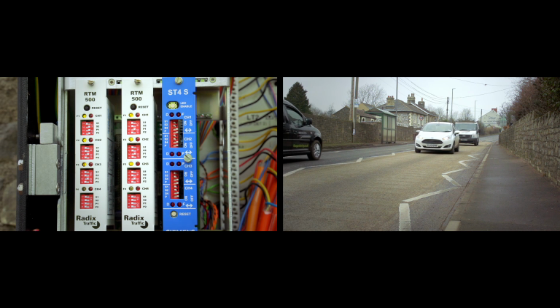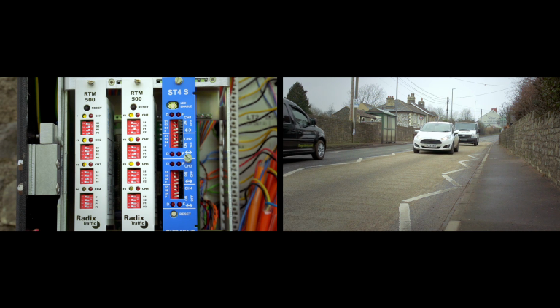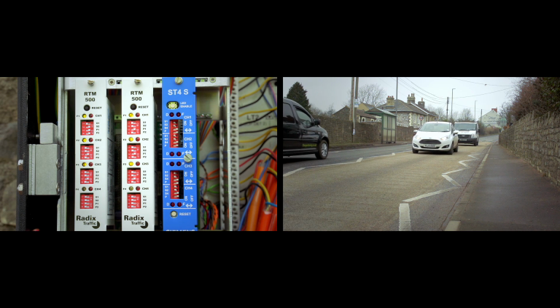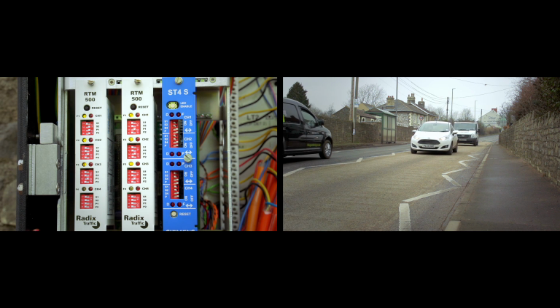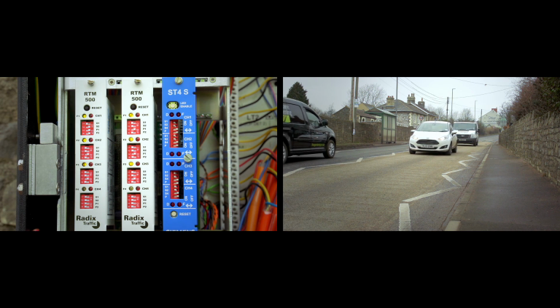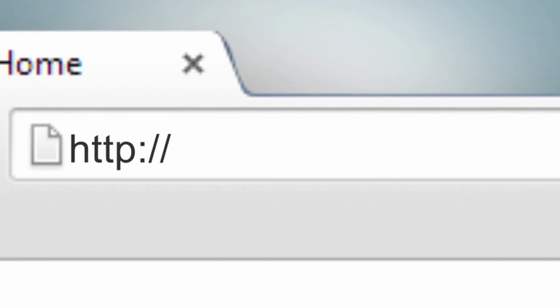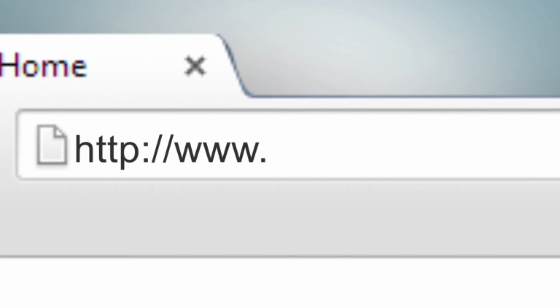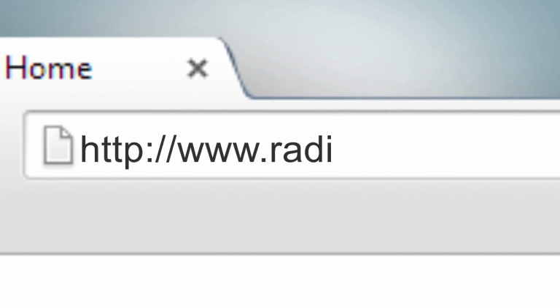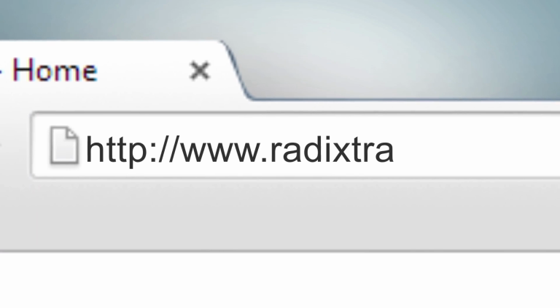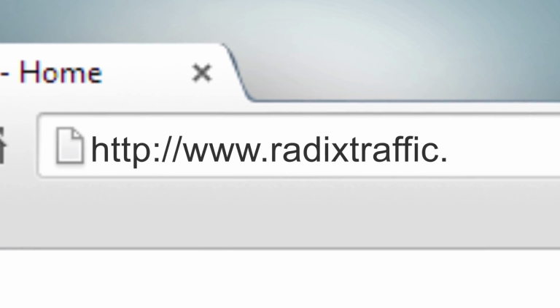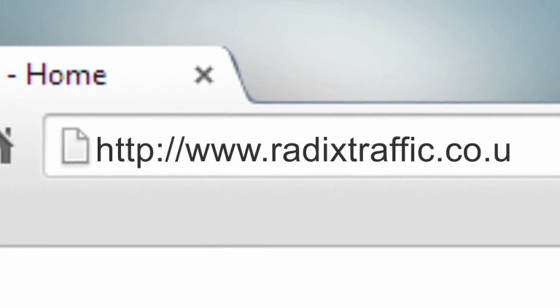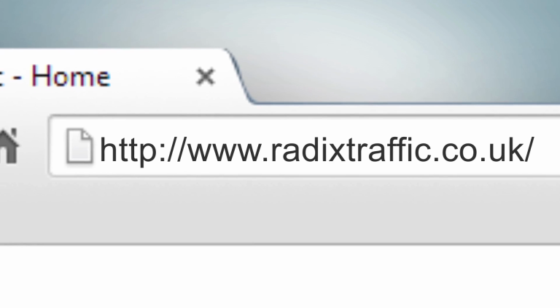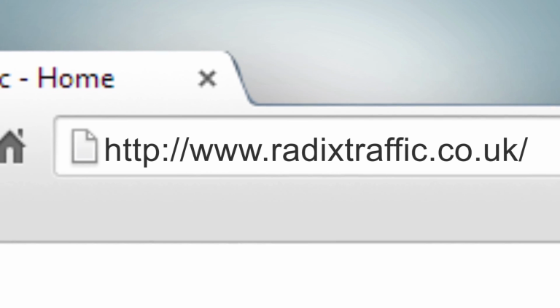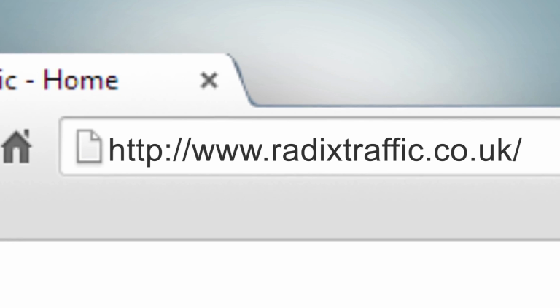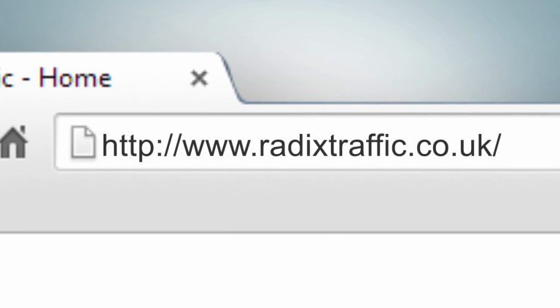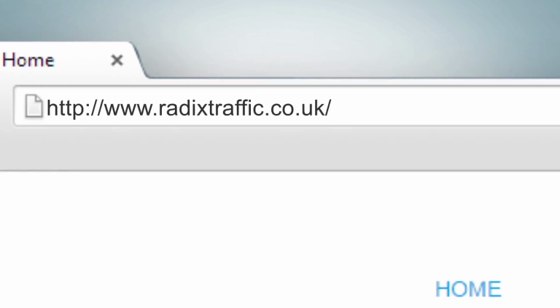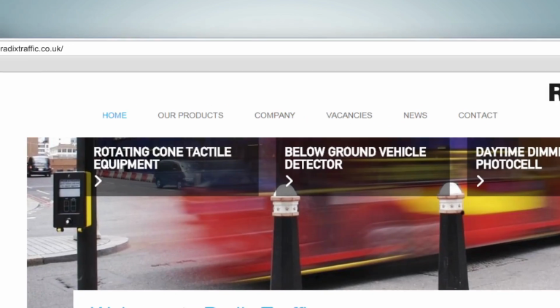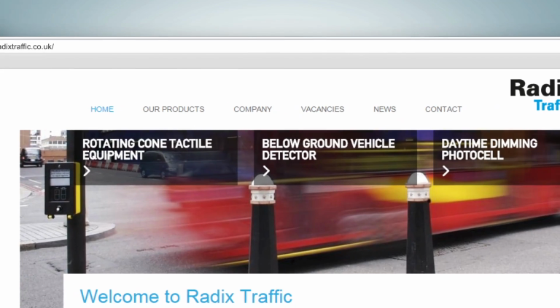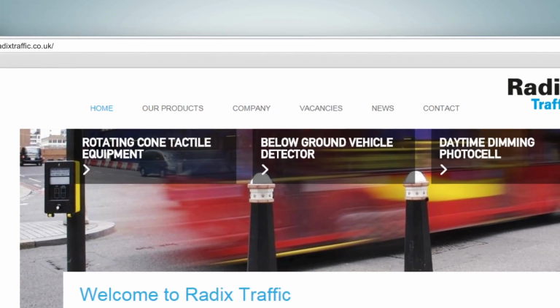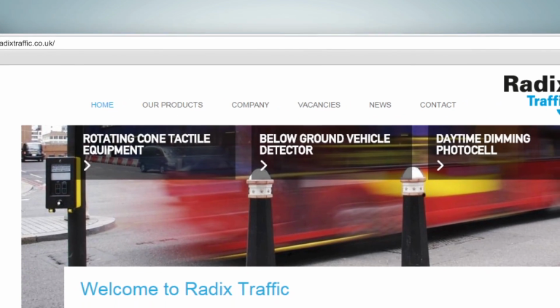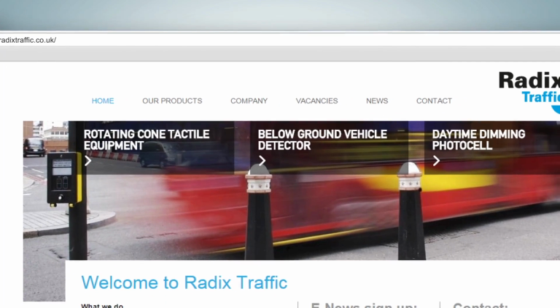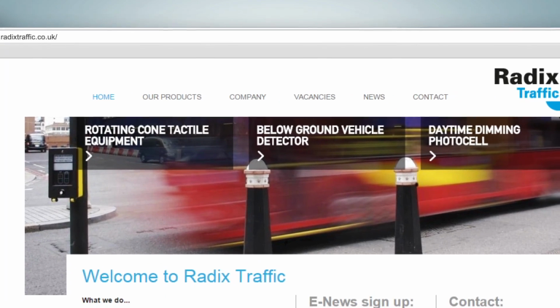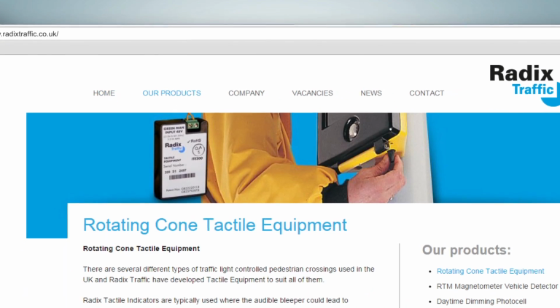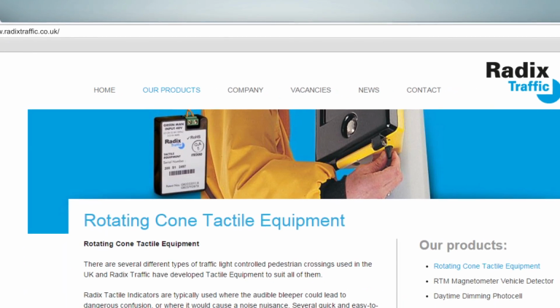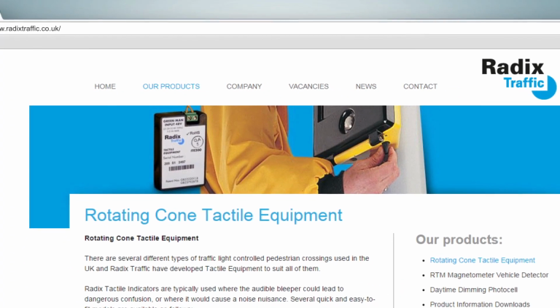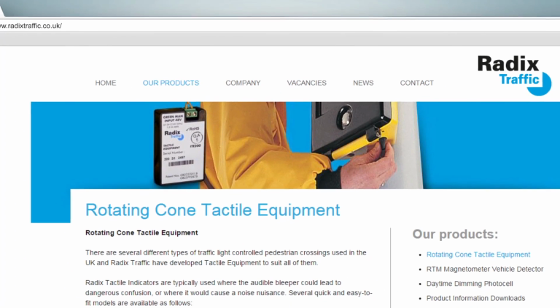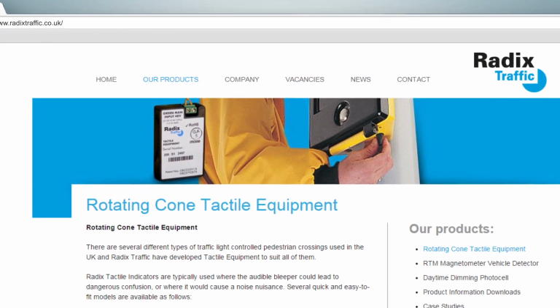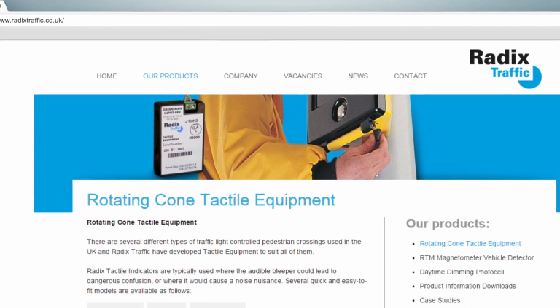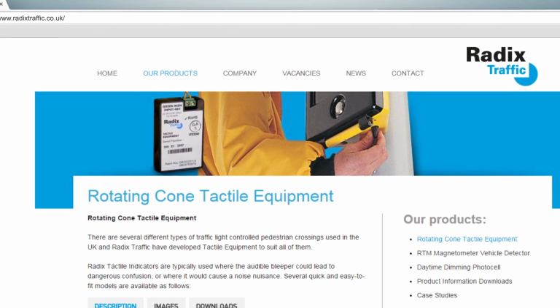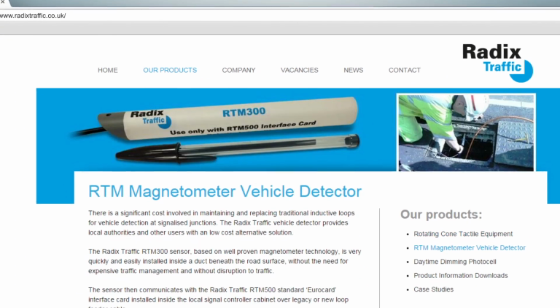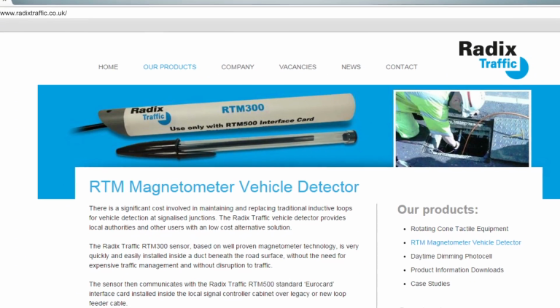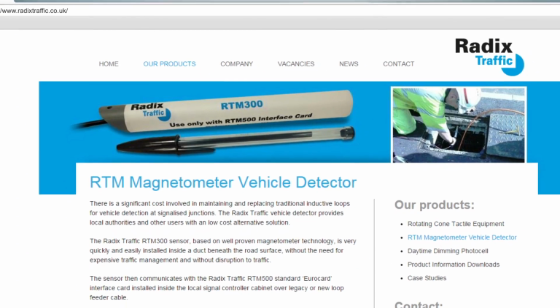Visit www.radixtraffic.co.uk for further information.